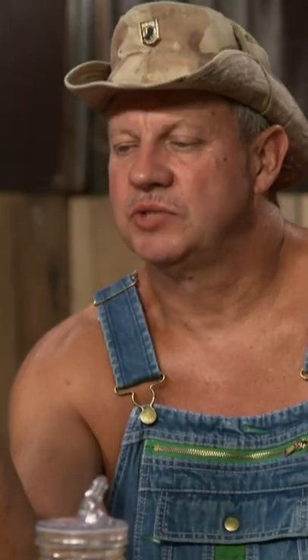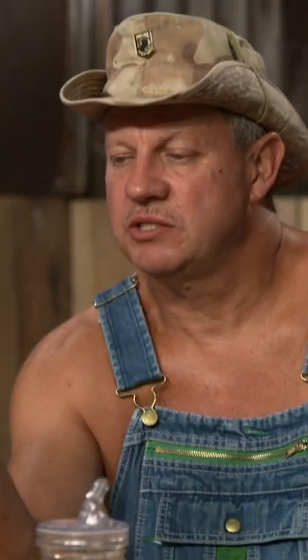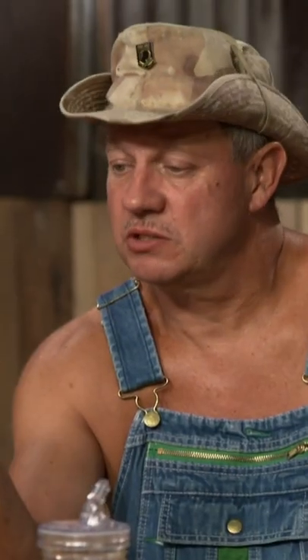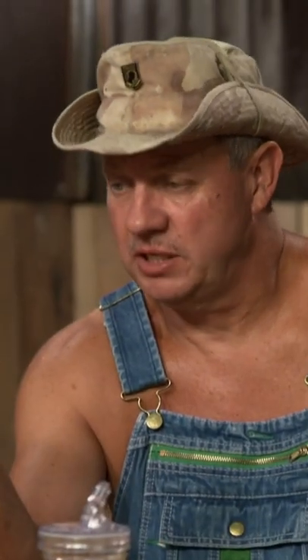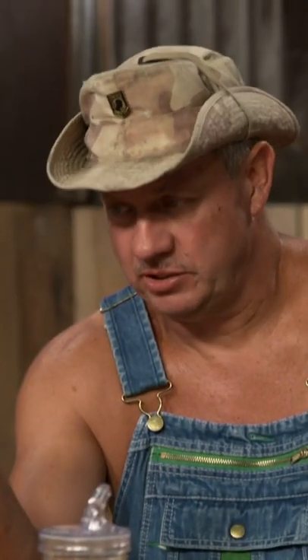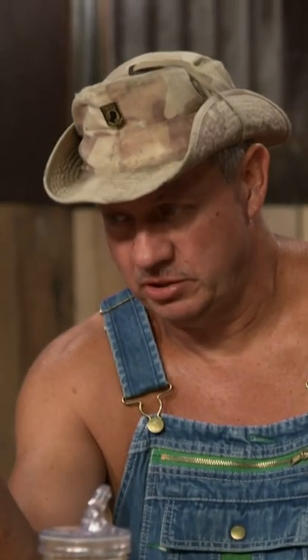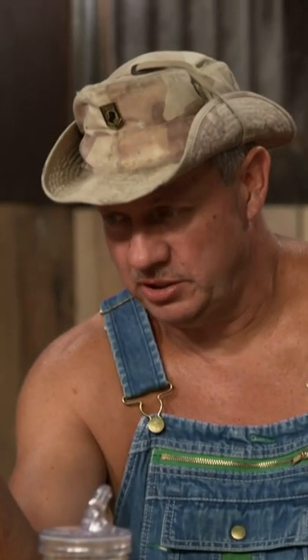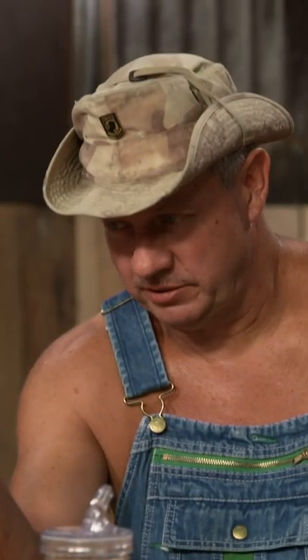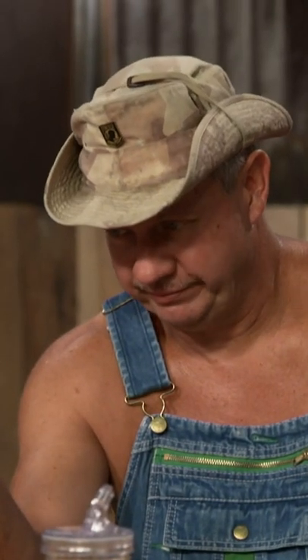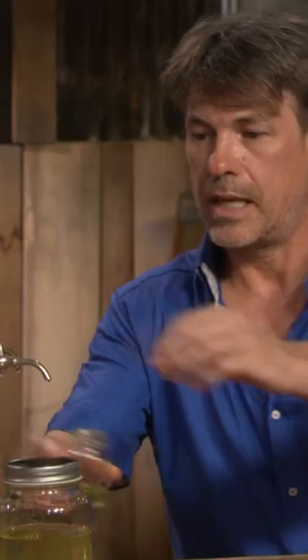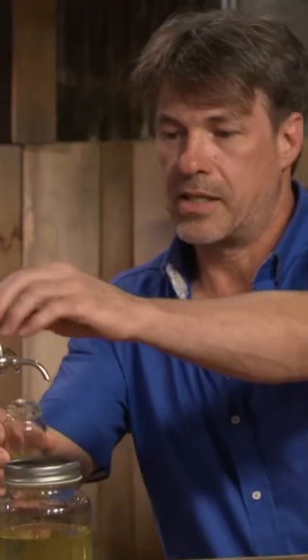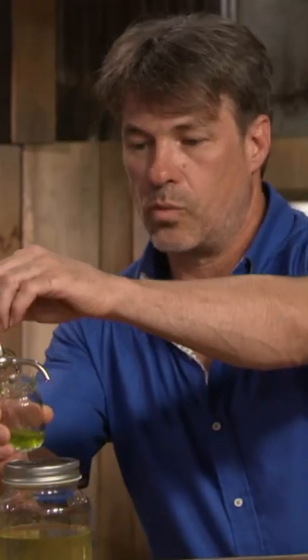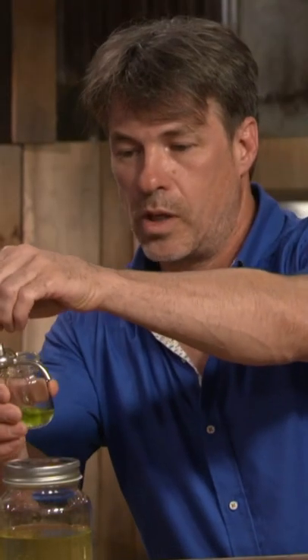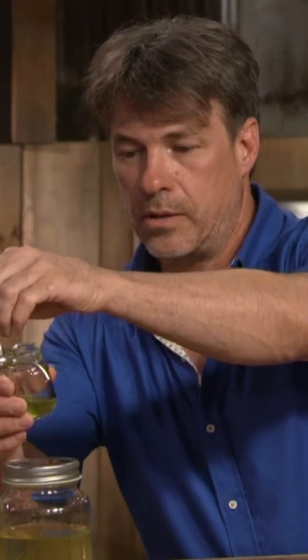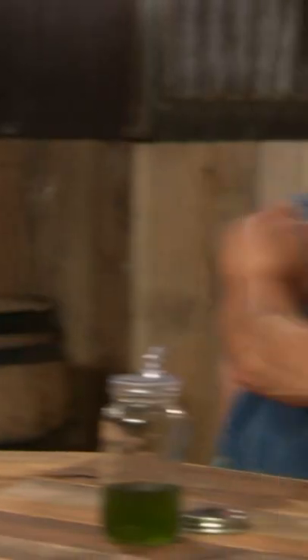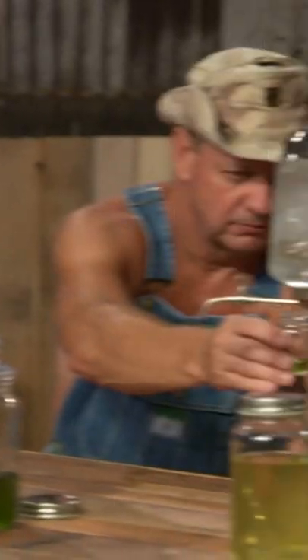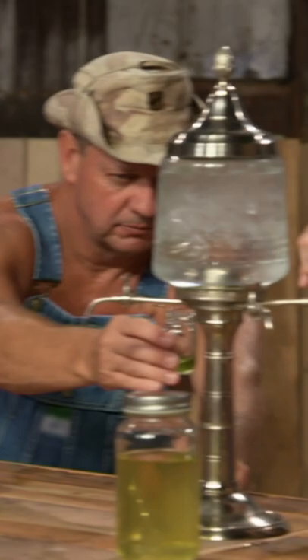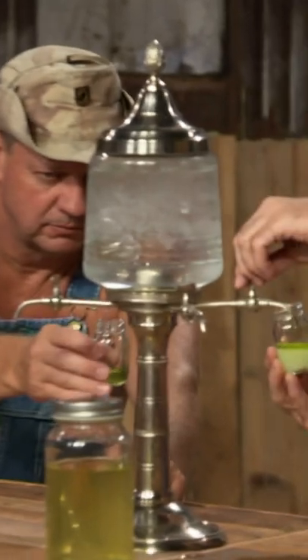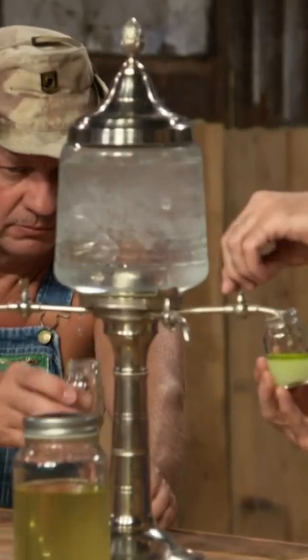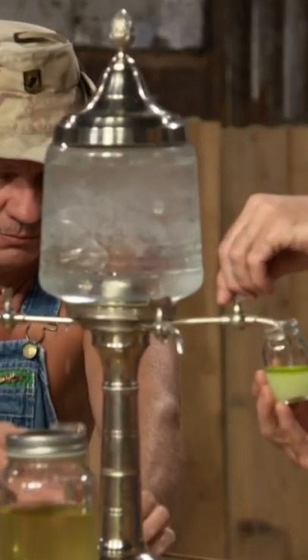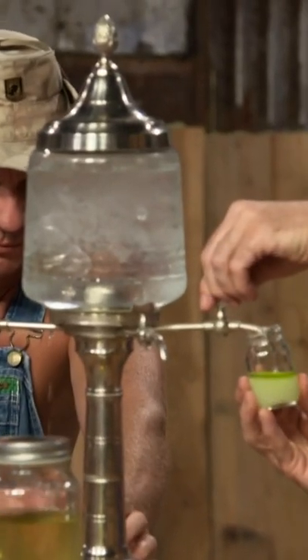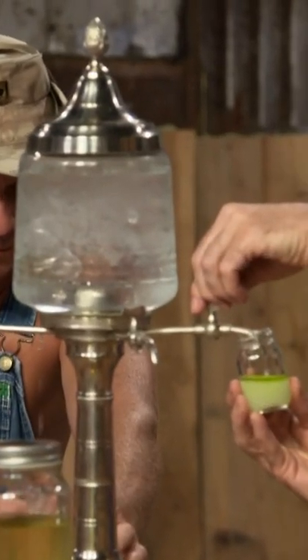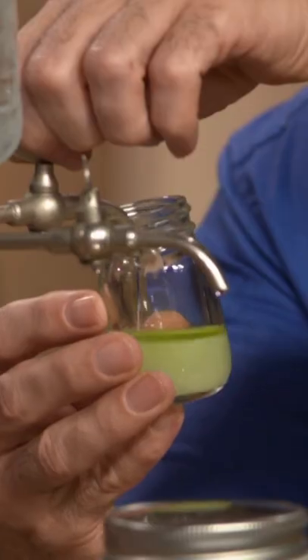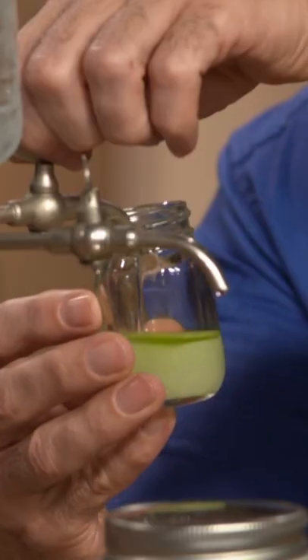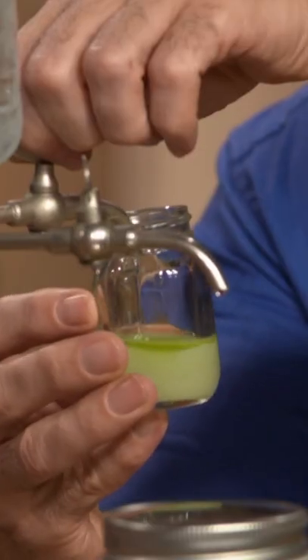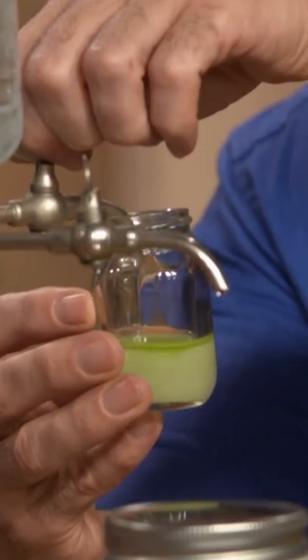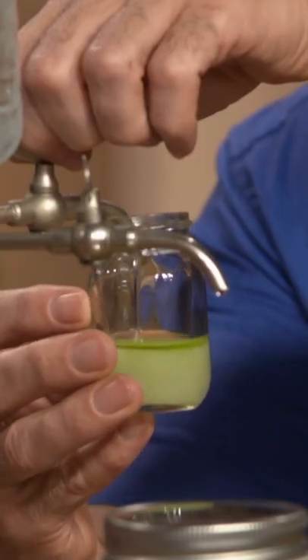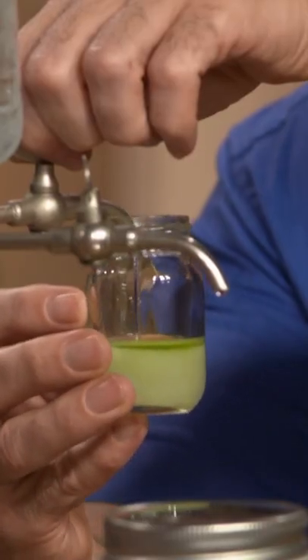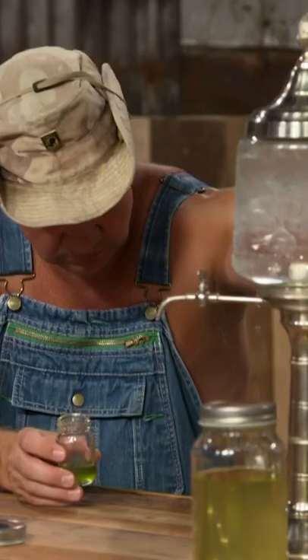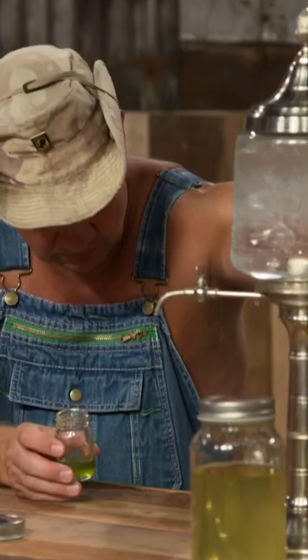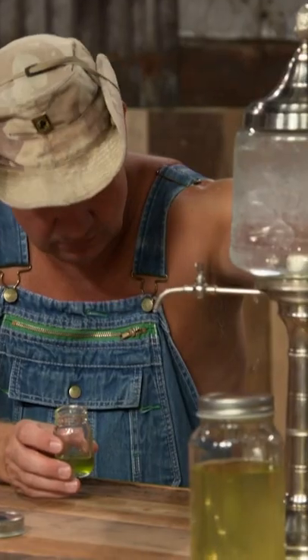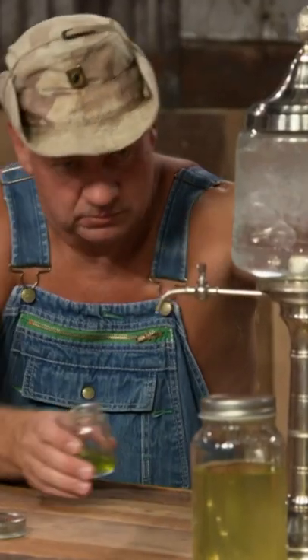Tastes just like it should taste. We'll add some water. It's got the layers — the clouding effect — and that's a good sign.